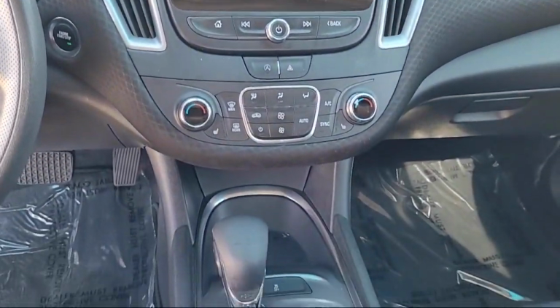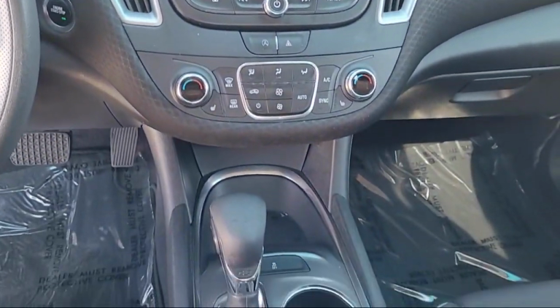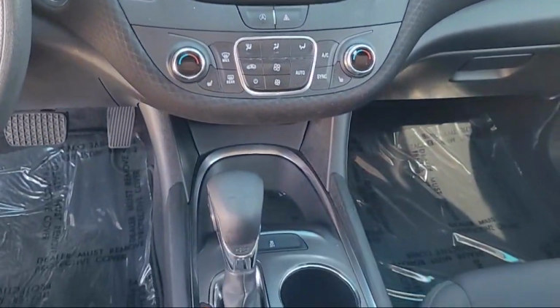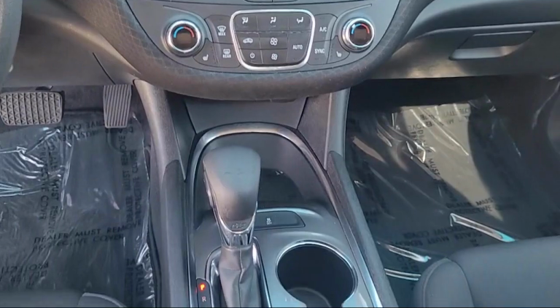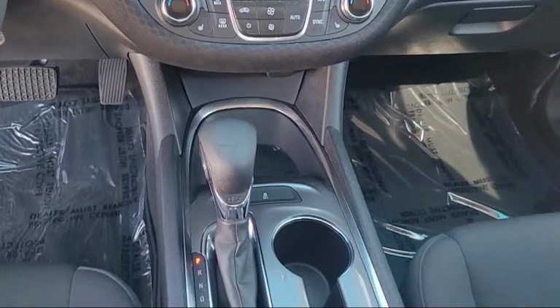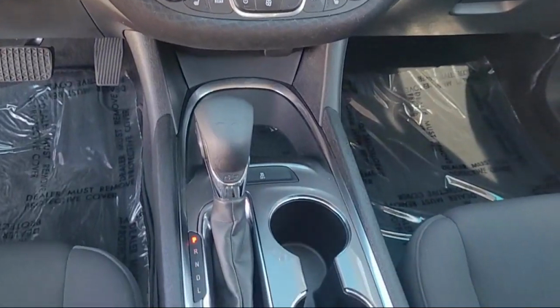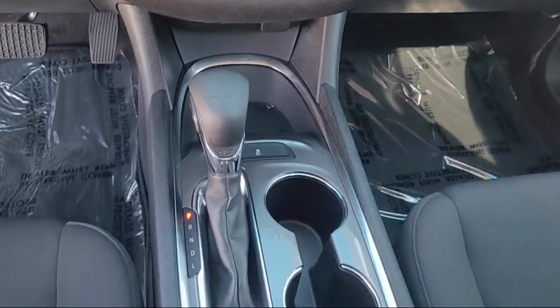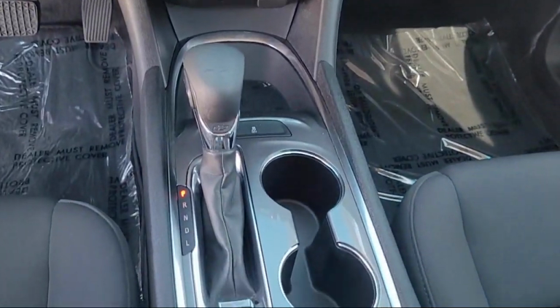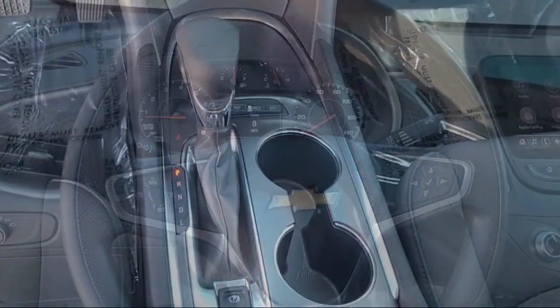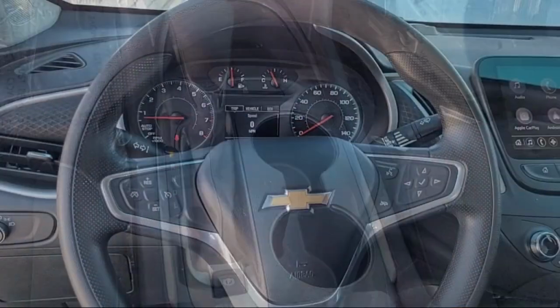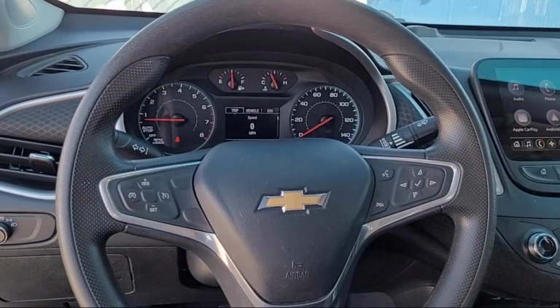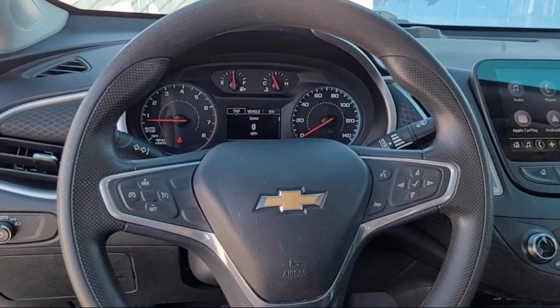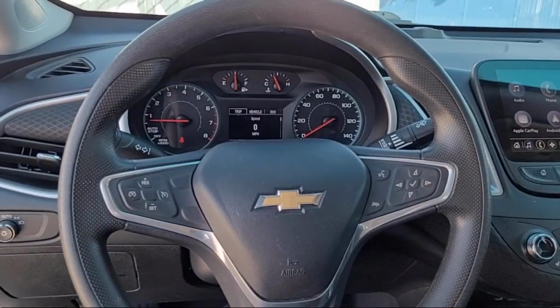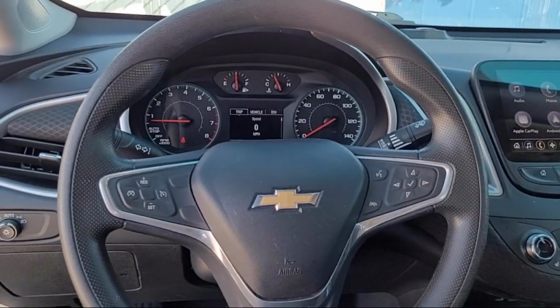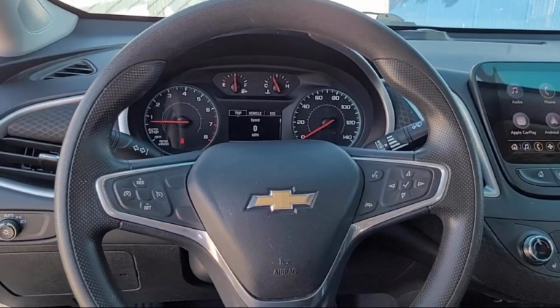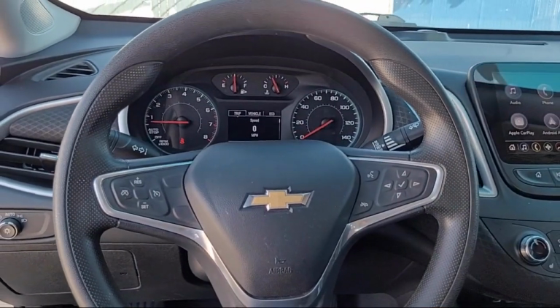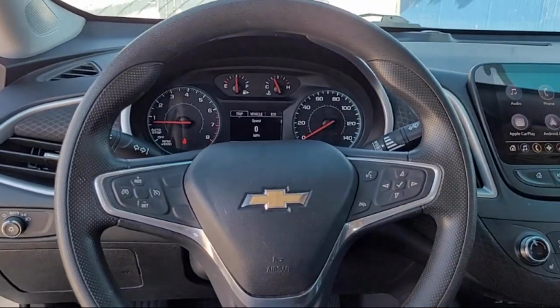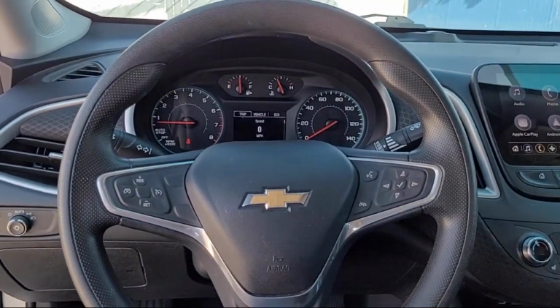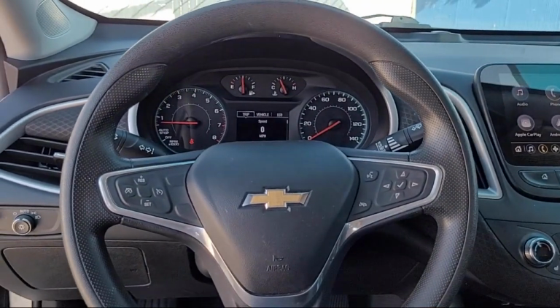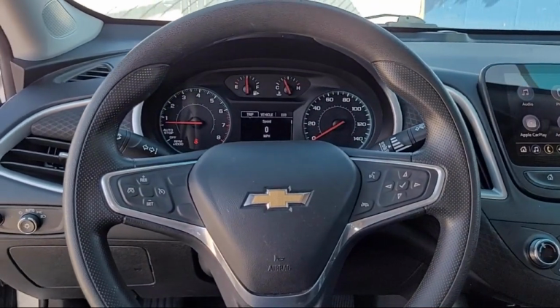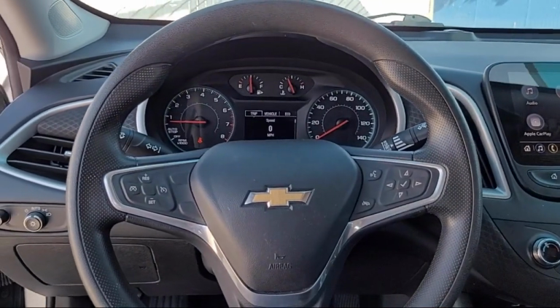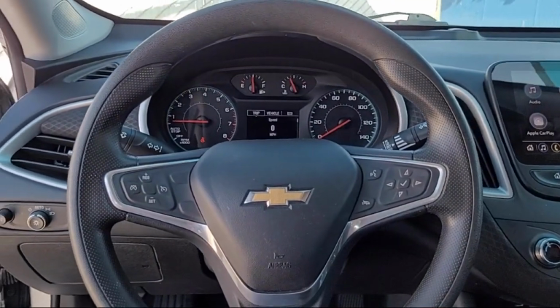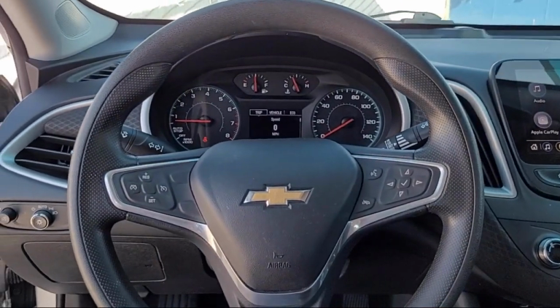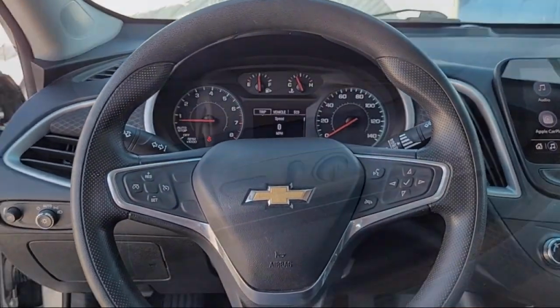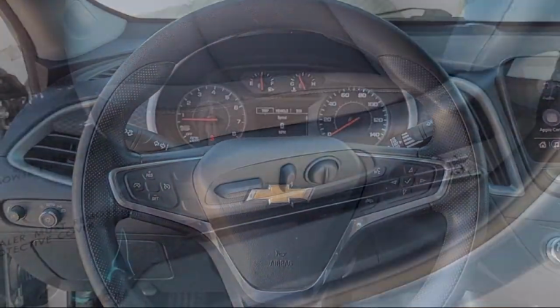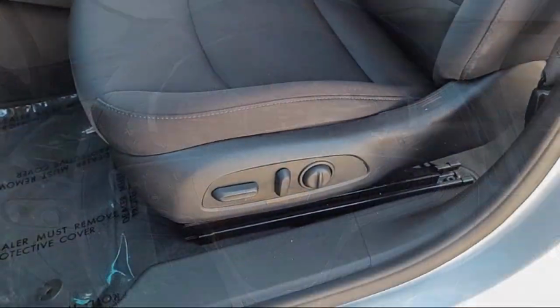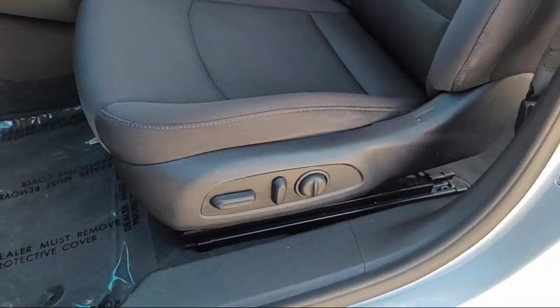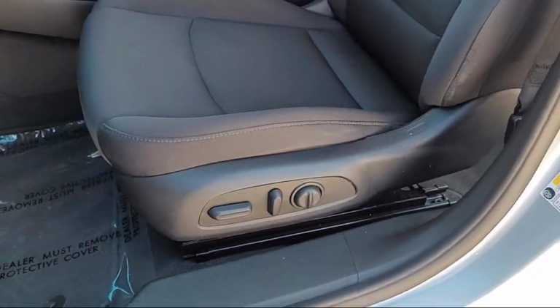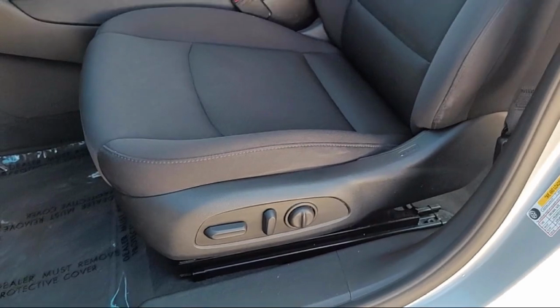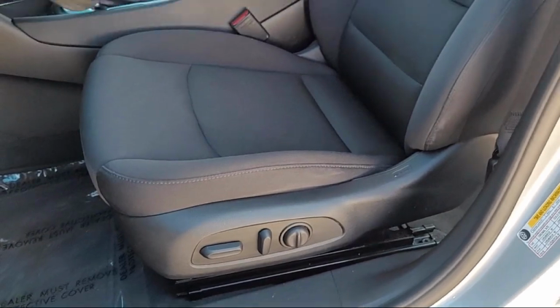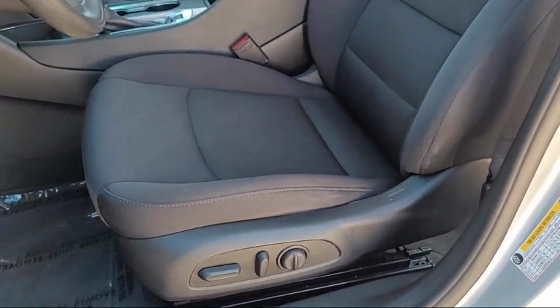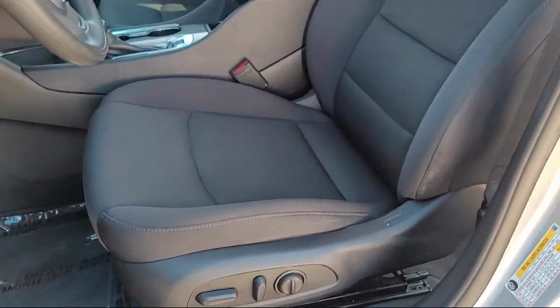So come see us today. Bakersfield Acura is located at 4625 Weibel Road in Bakersfield.